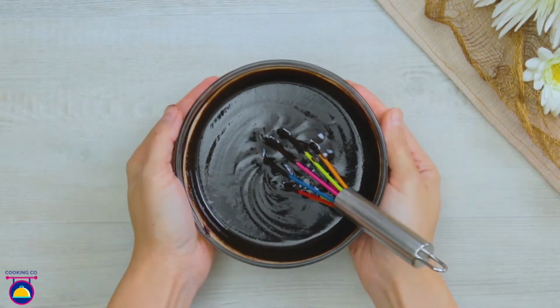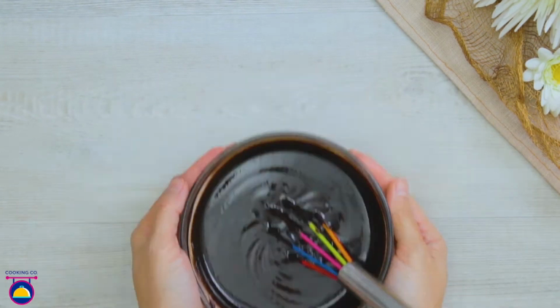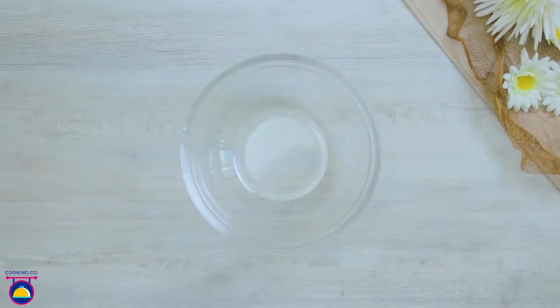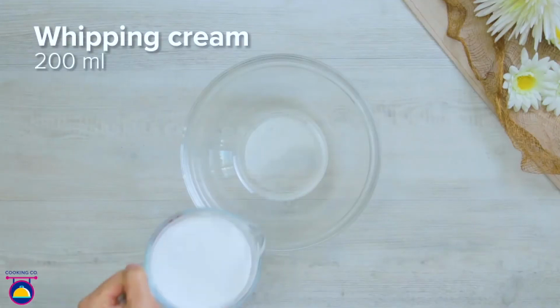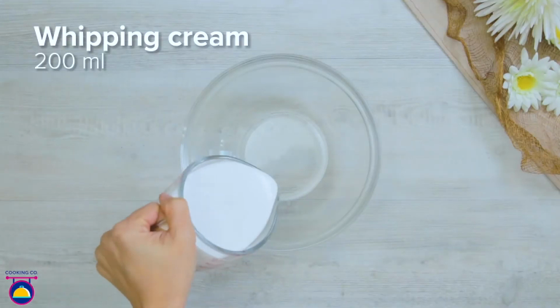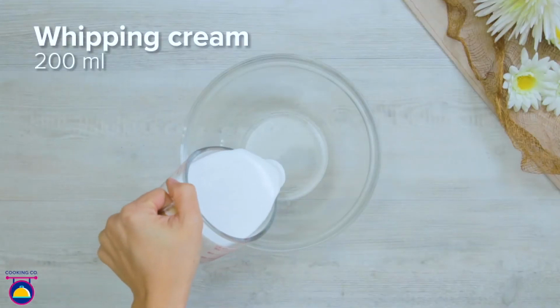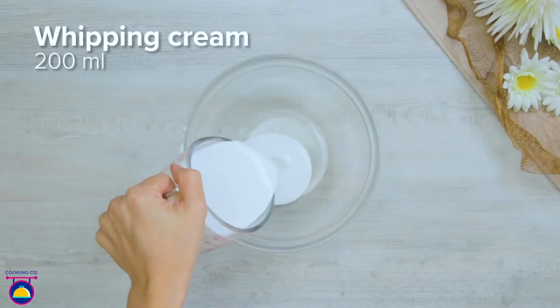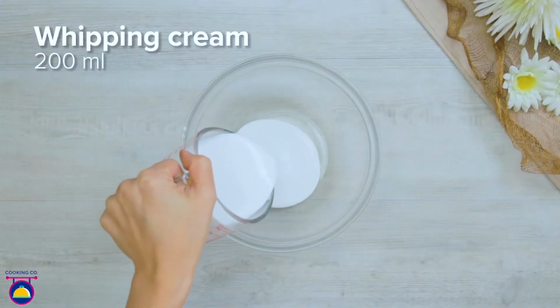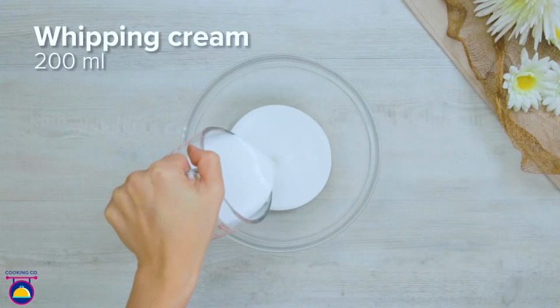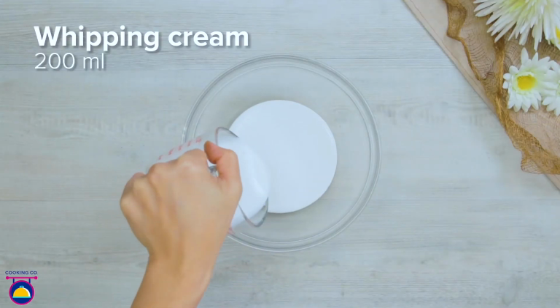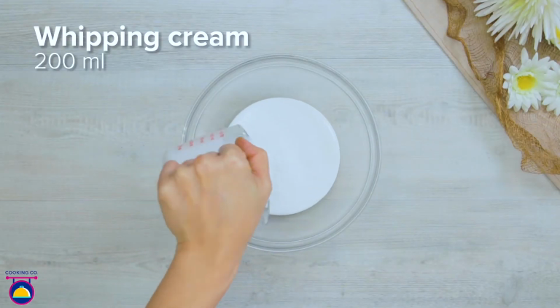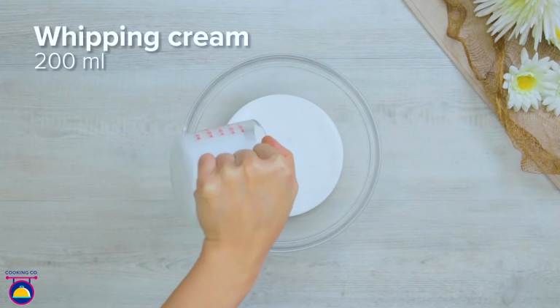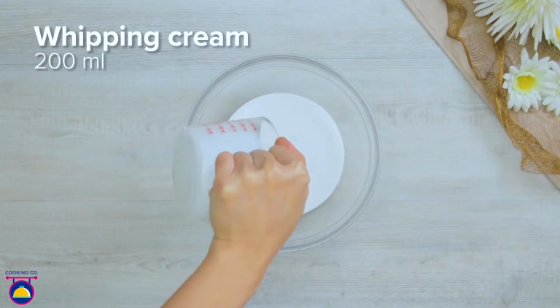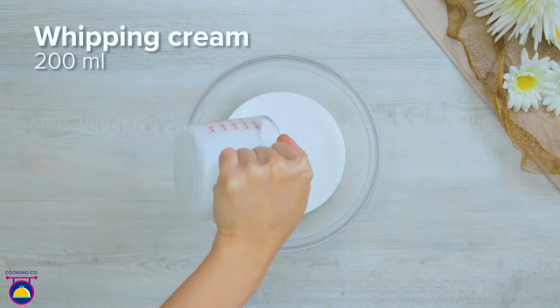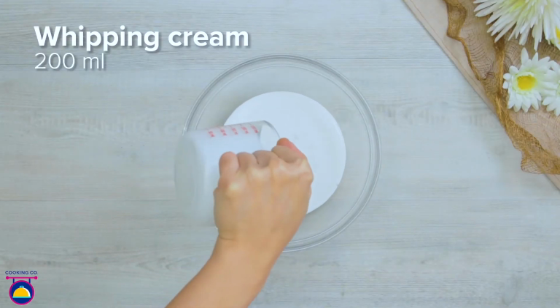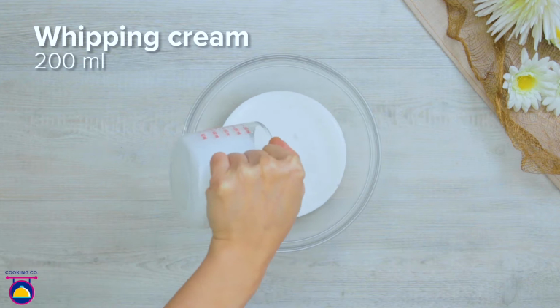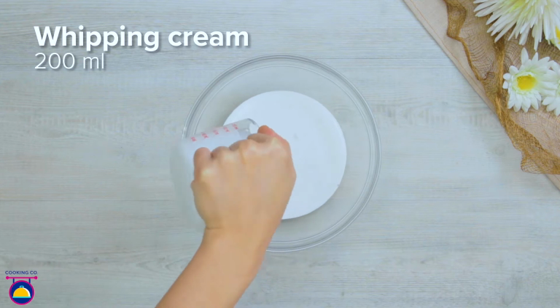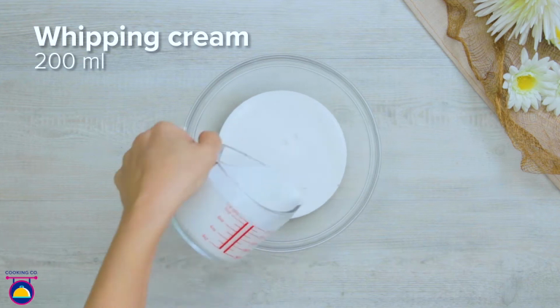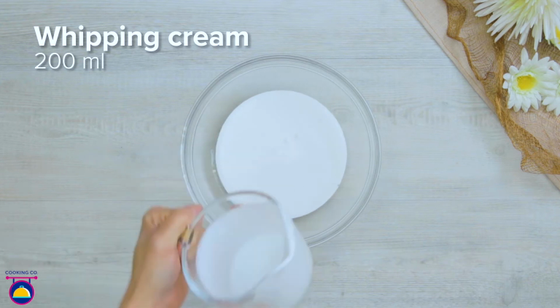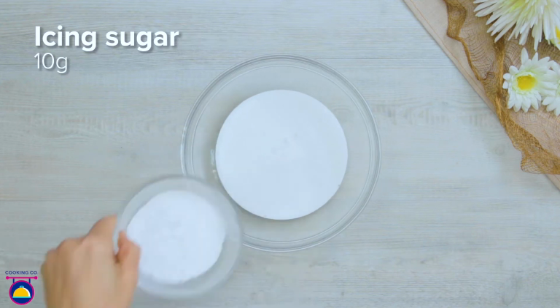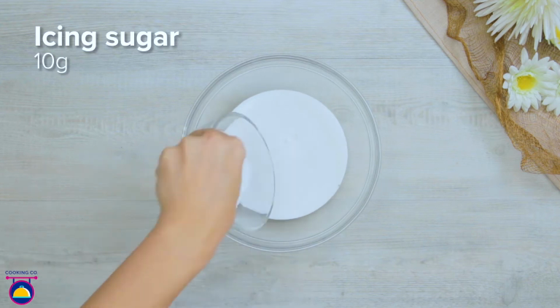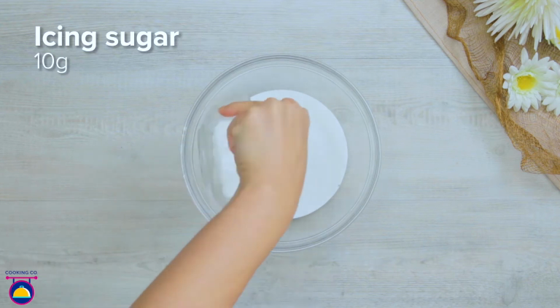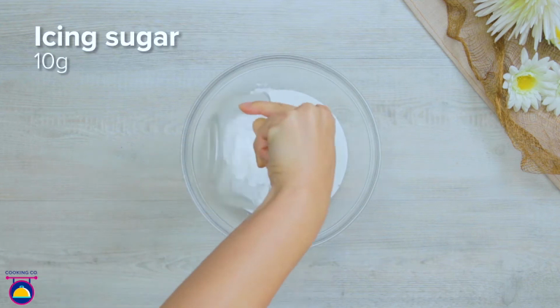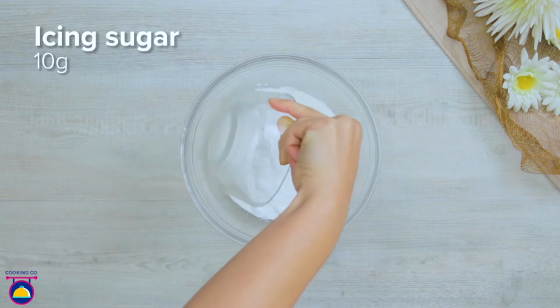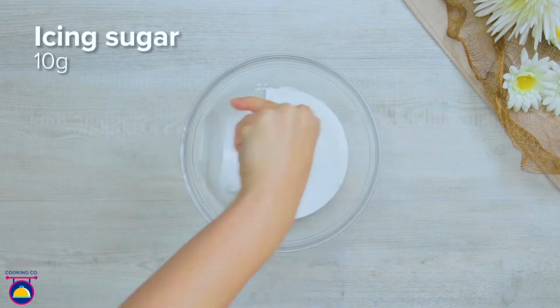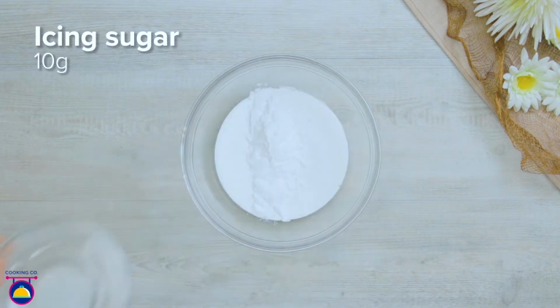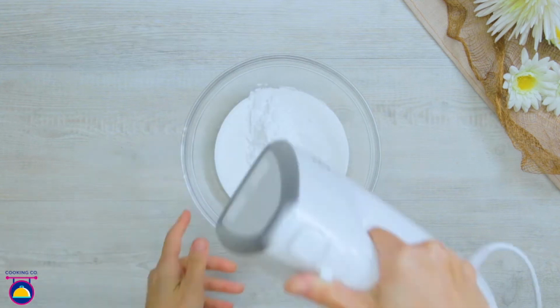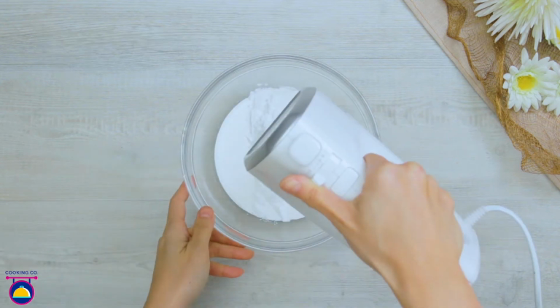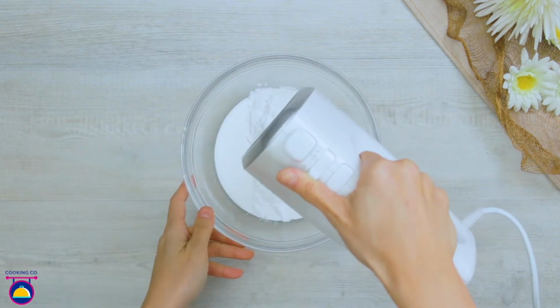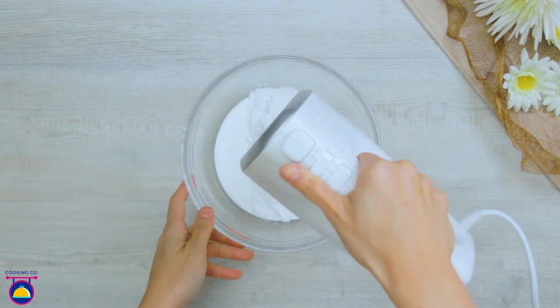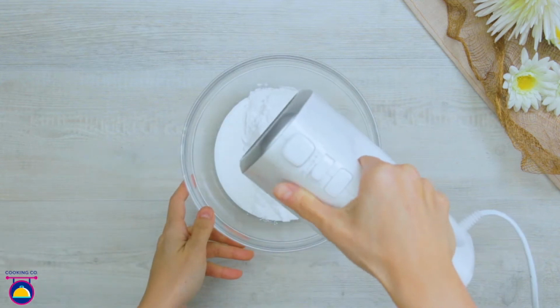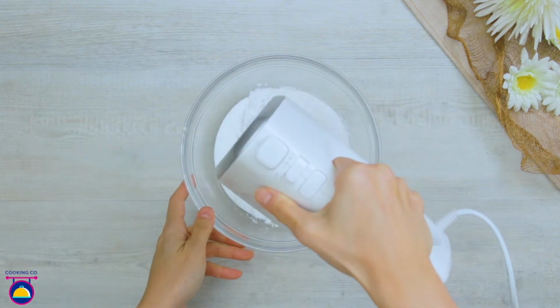Pour 200 millilitres of whipping cream into a bowl, add 10 grams of icing sugar, and whisk them together.